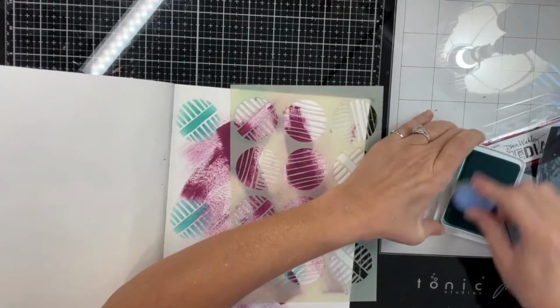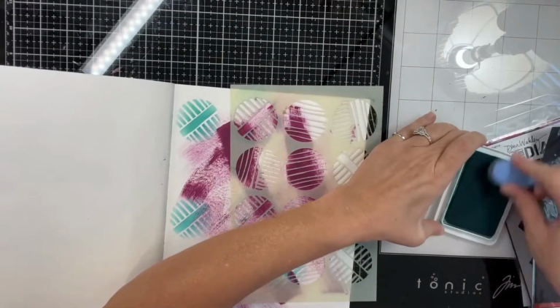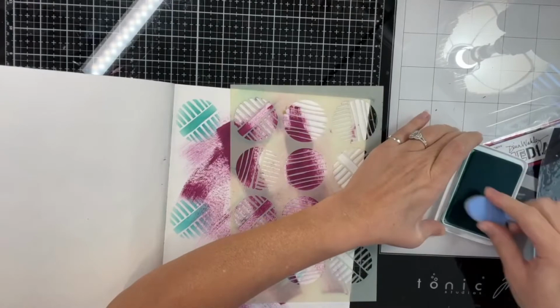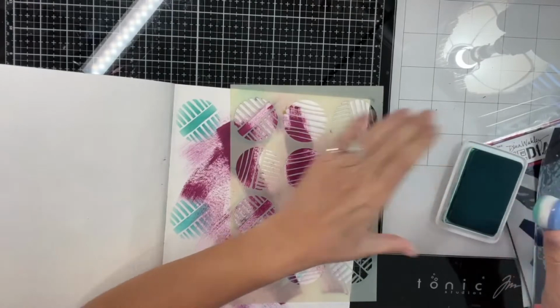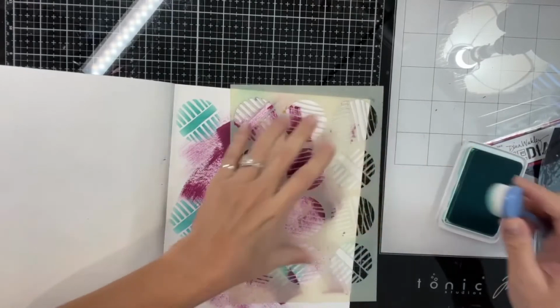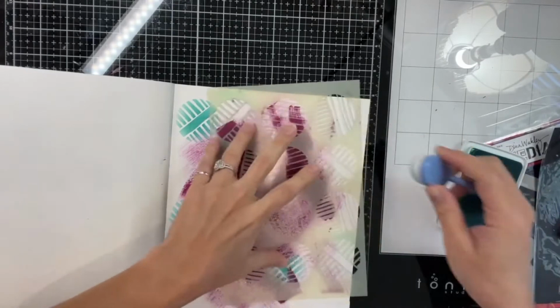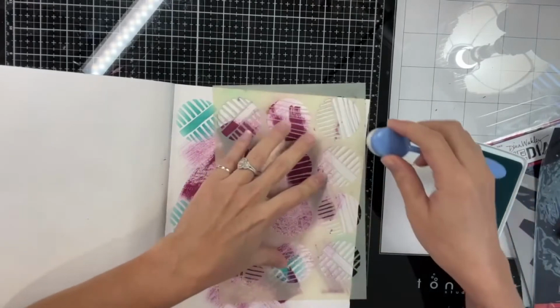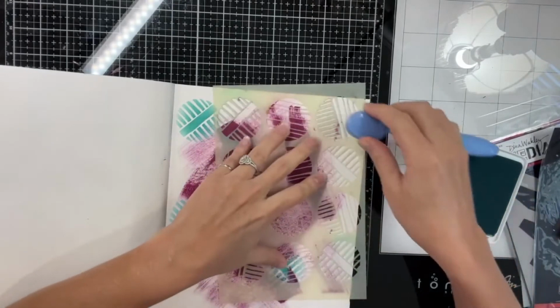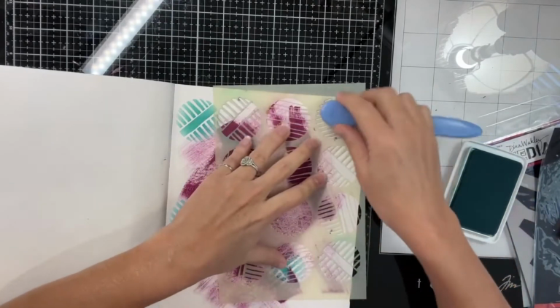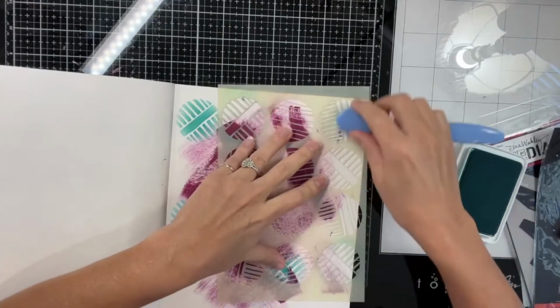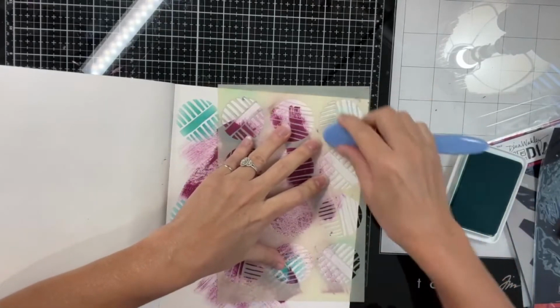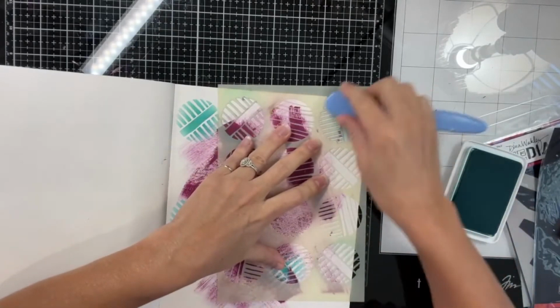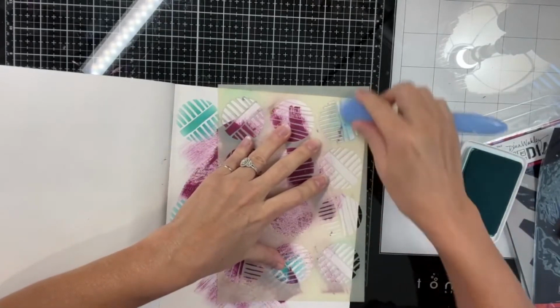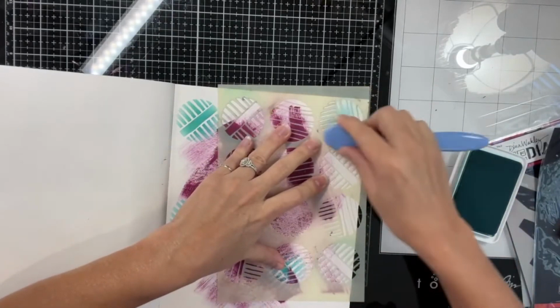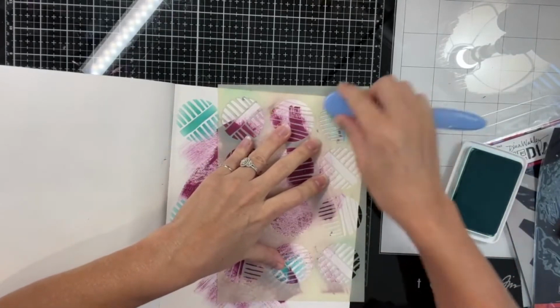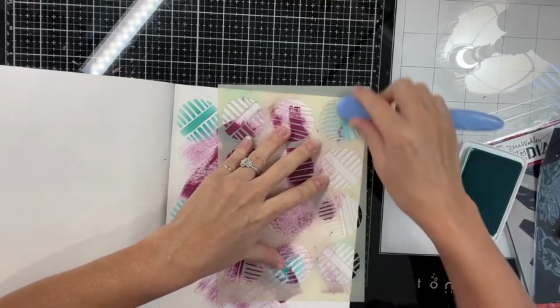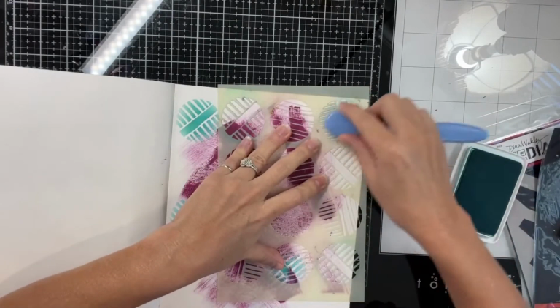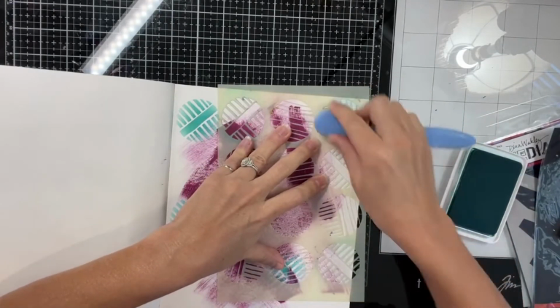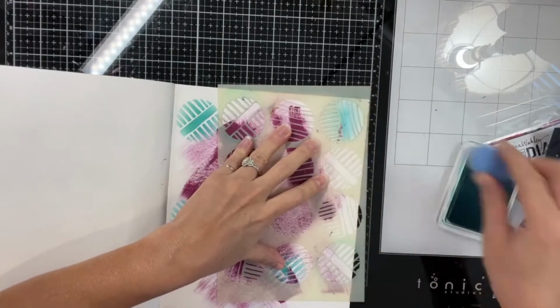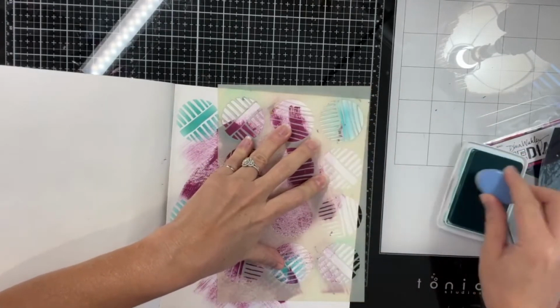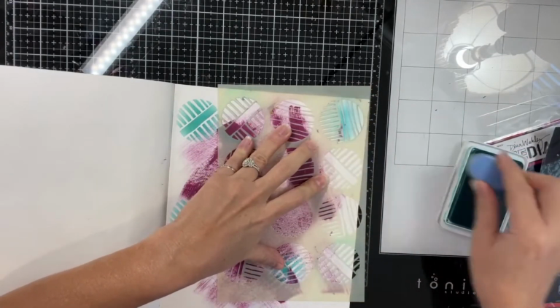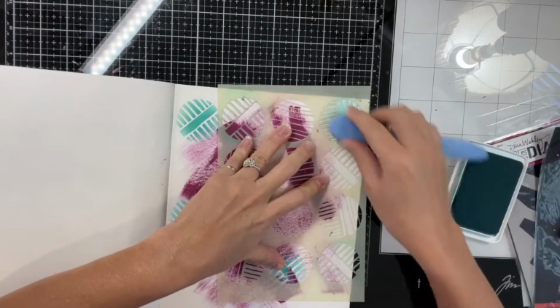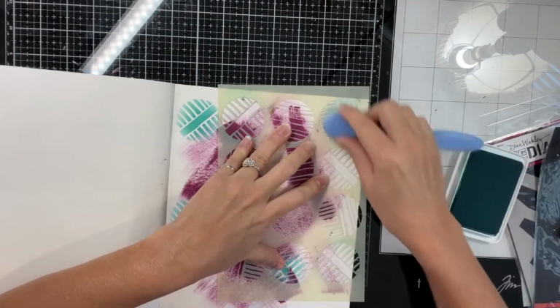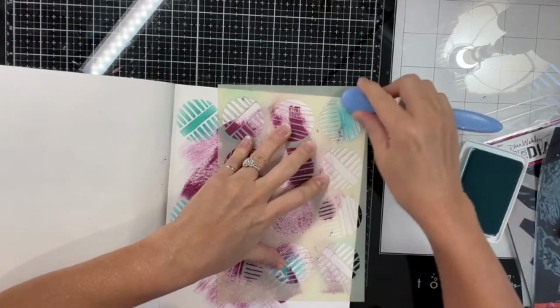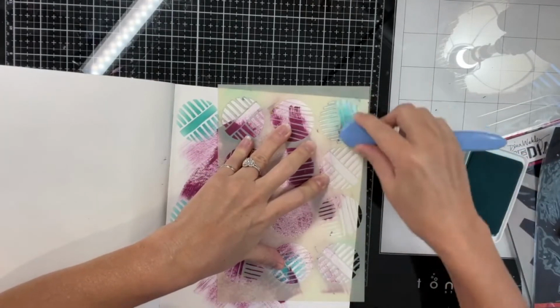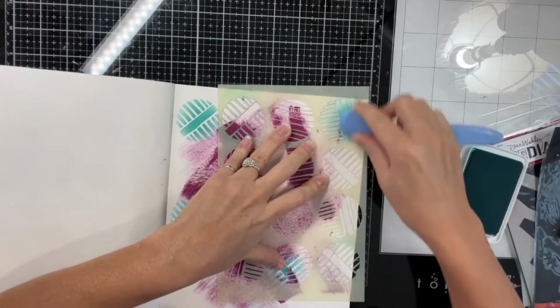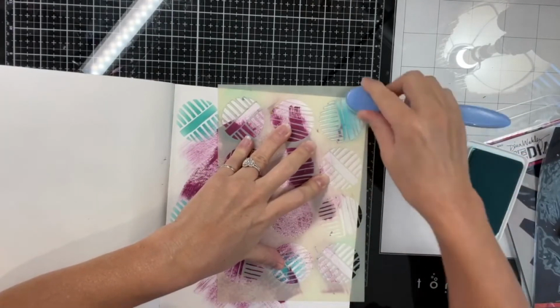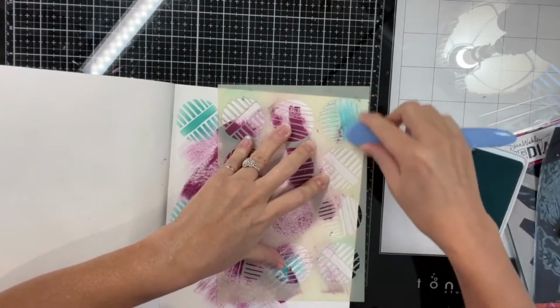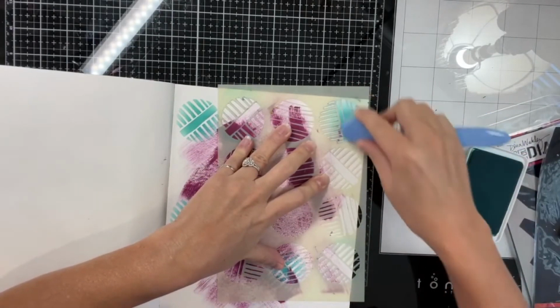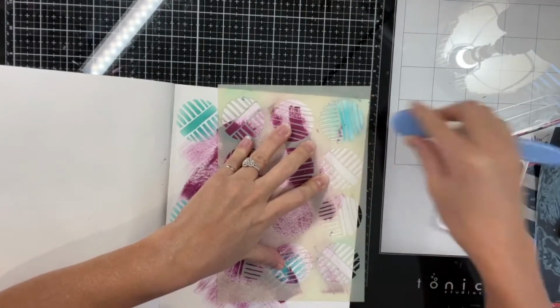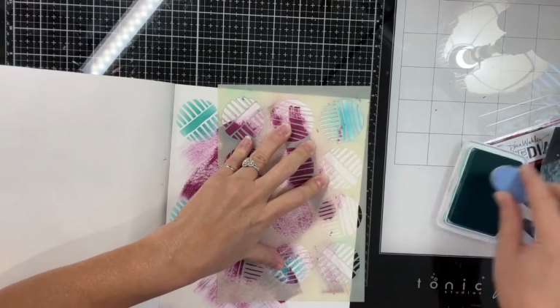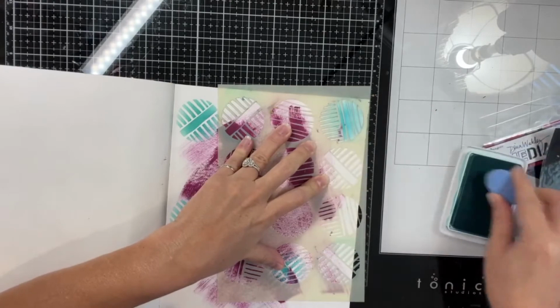They were supposed to come with a holder, but it didn't come with one. So I just put them in a cup on my desk.